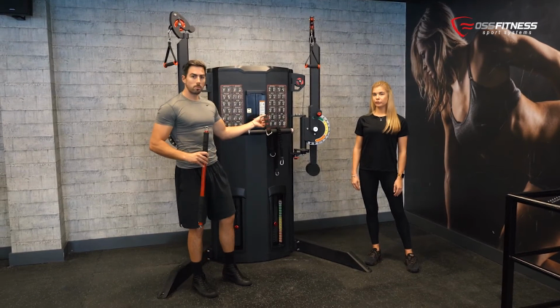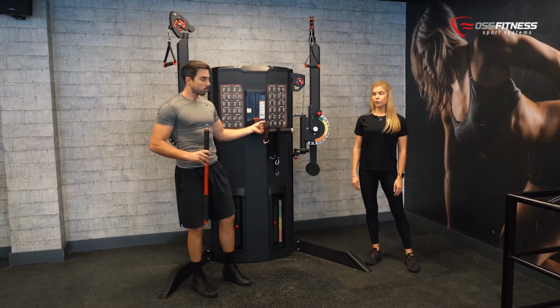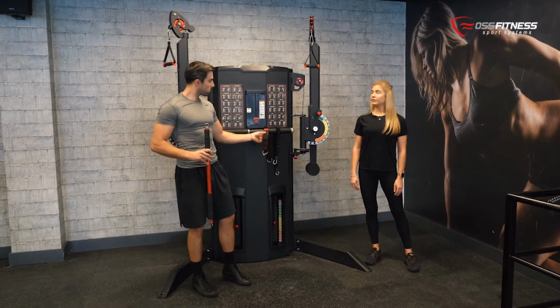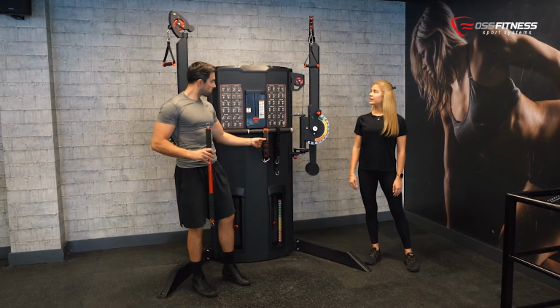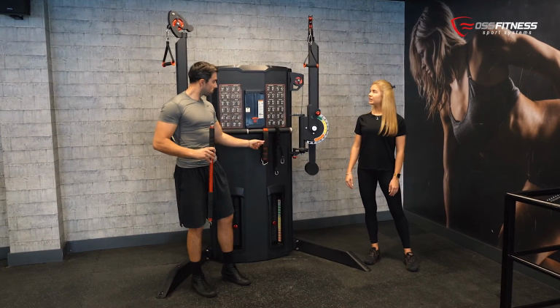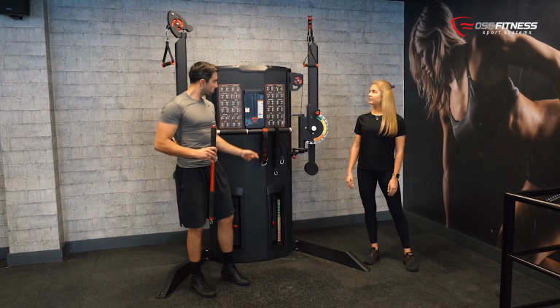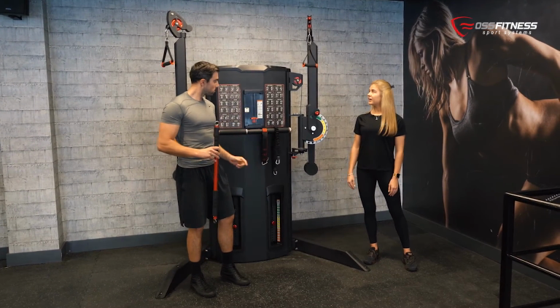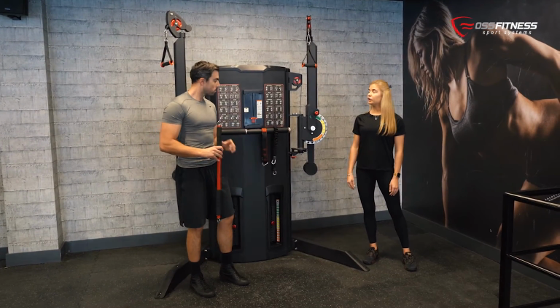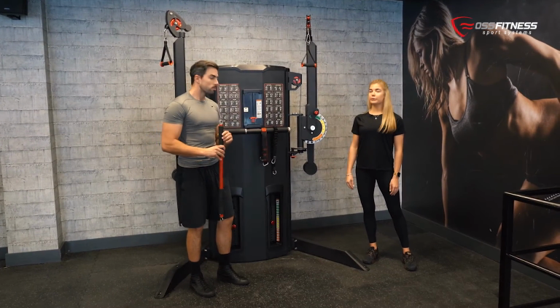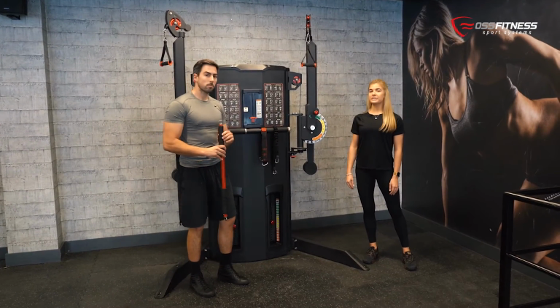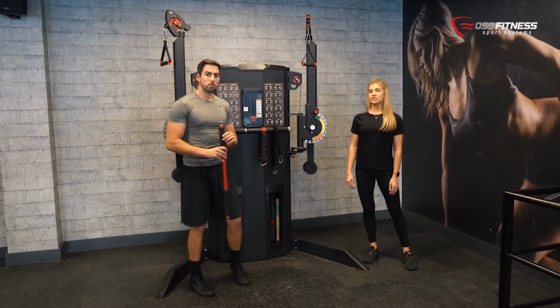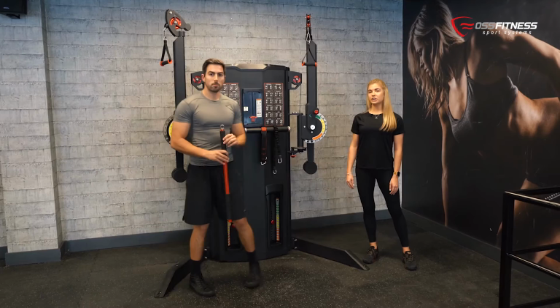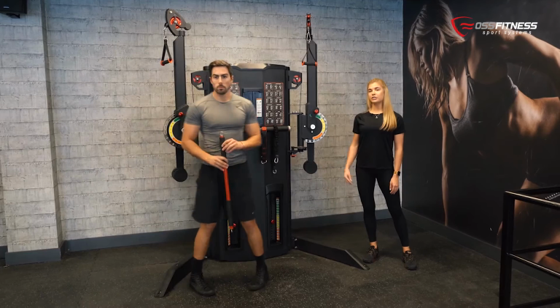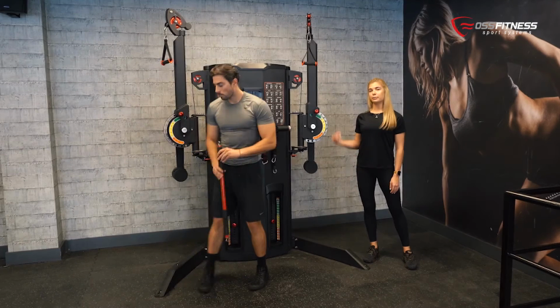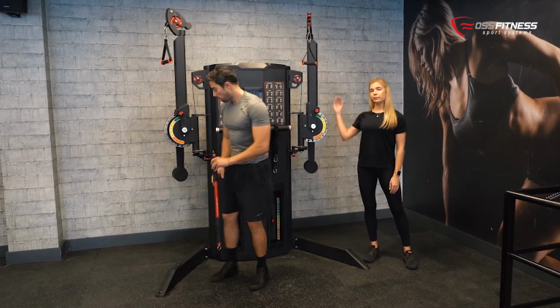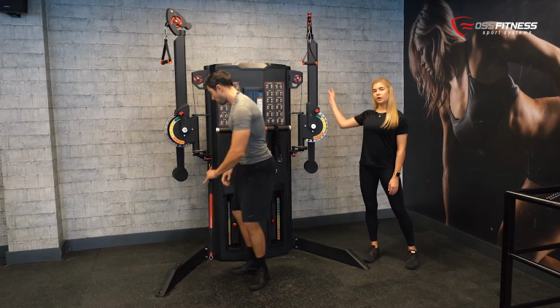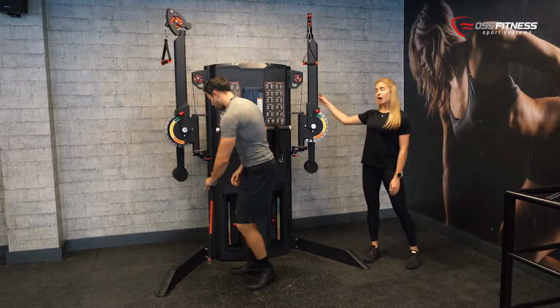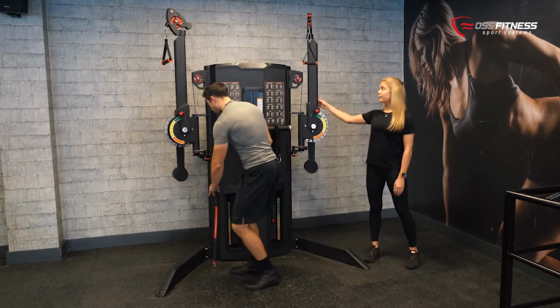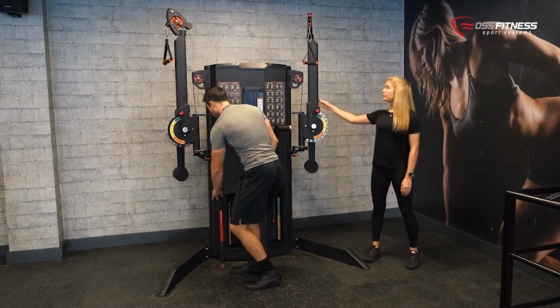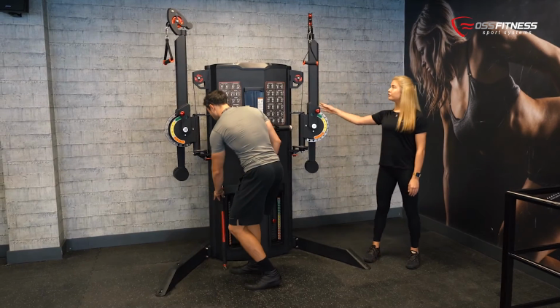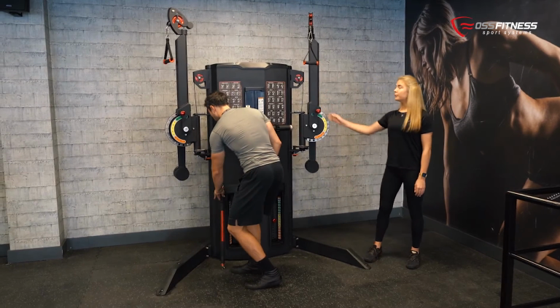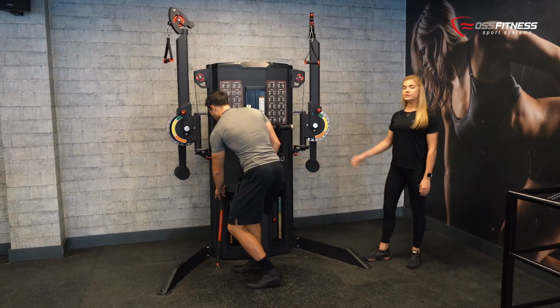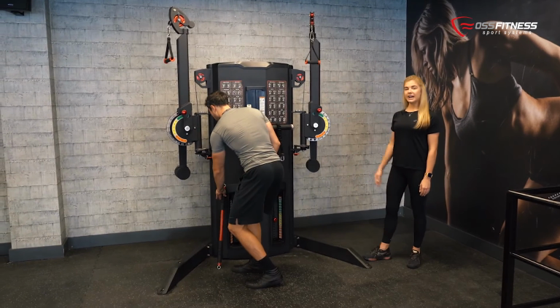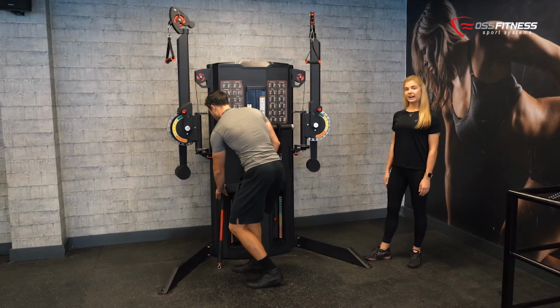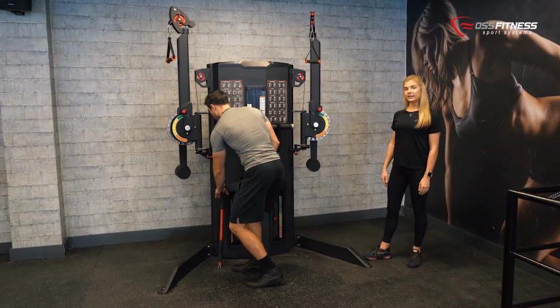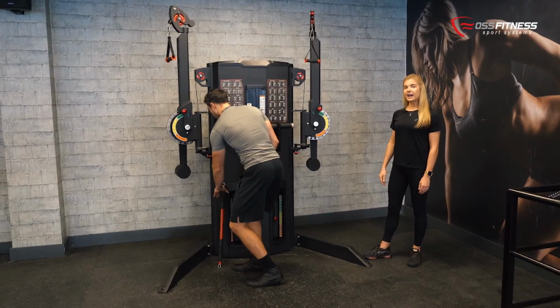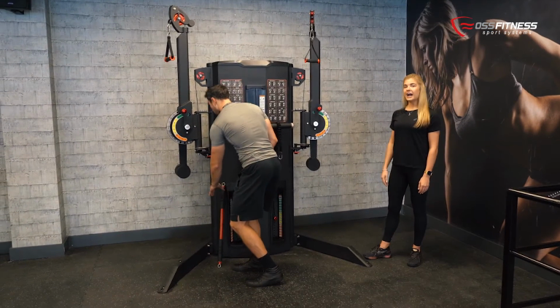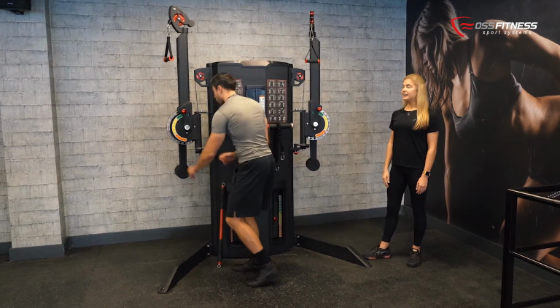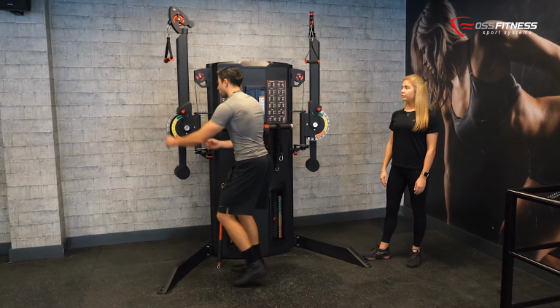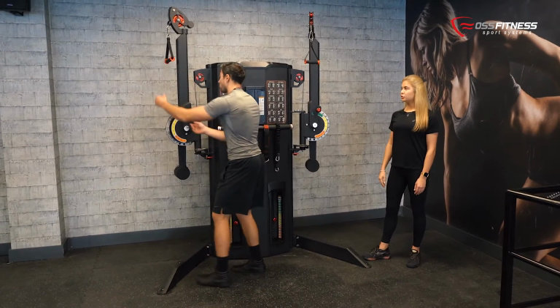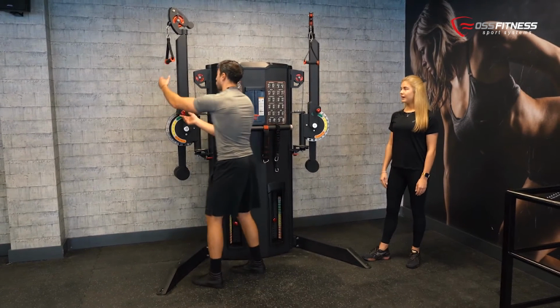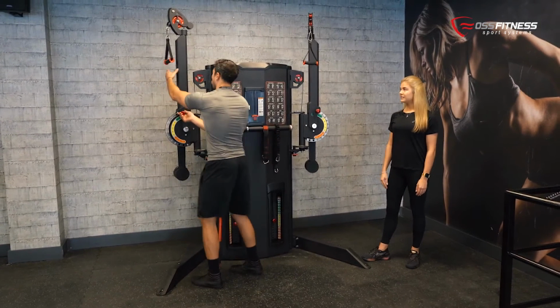With each lever you can position the arm from low to high and narrow to wide.